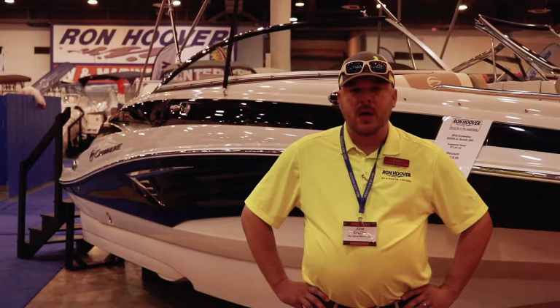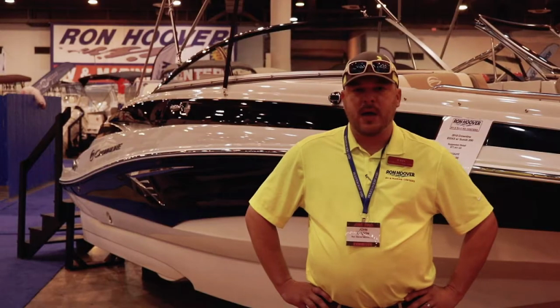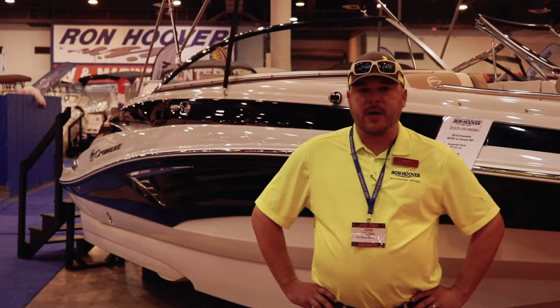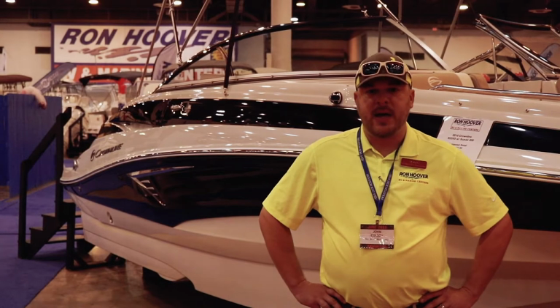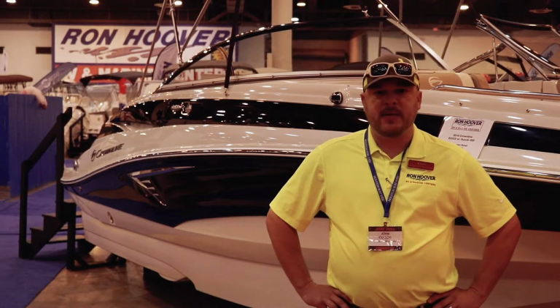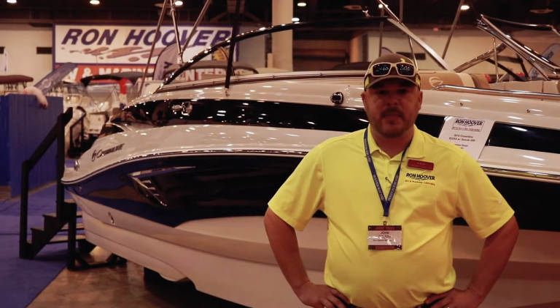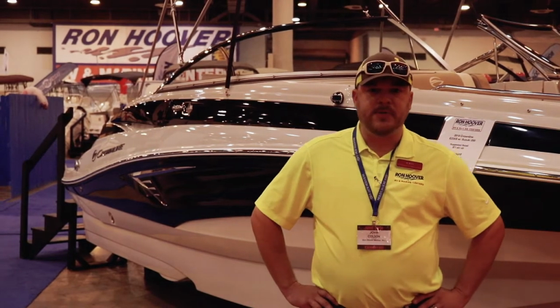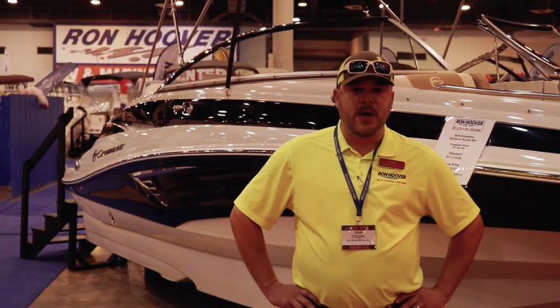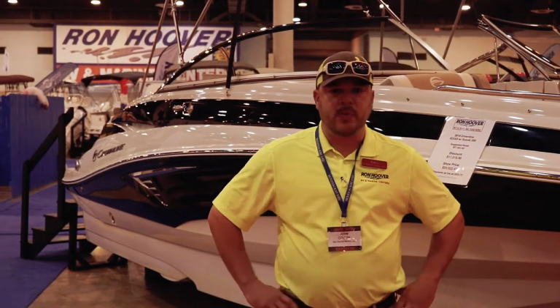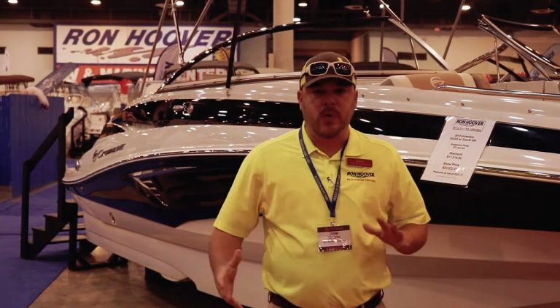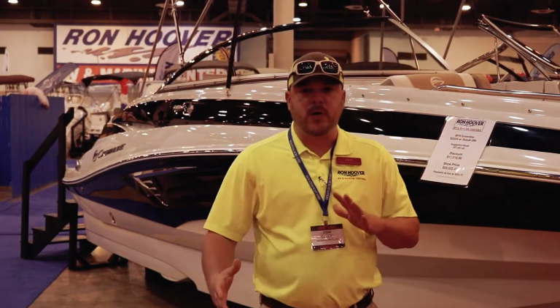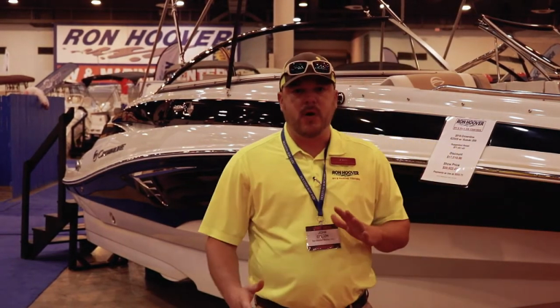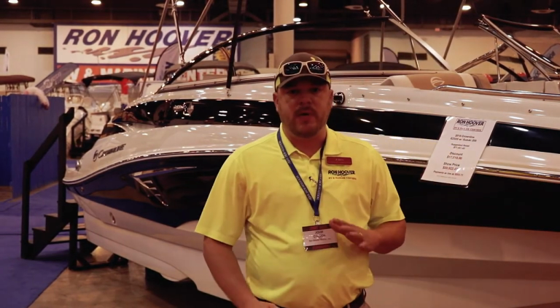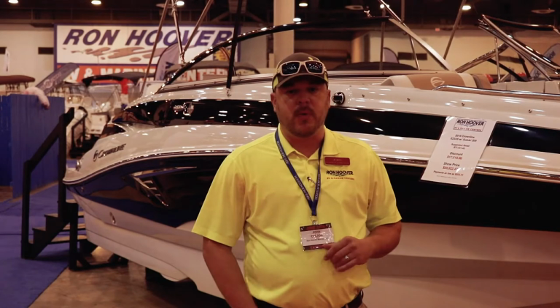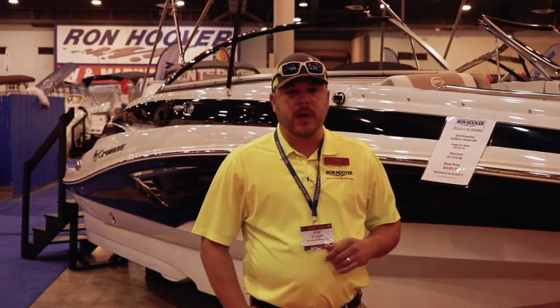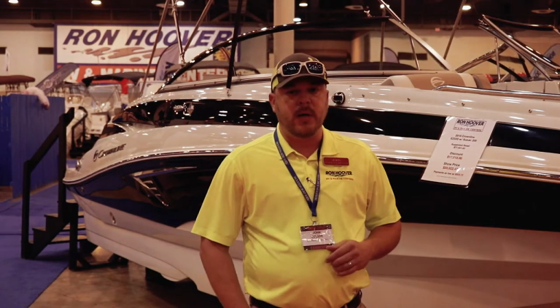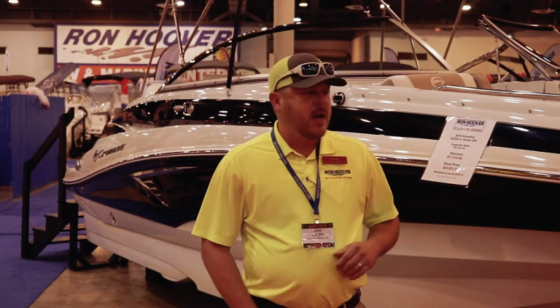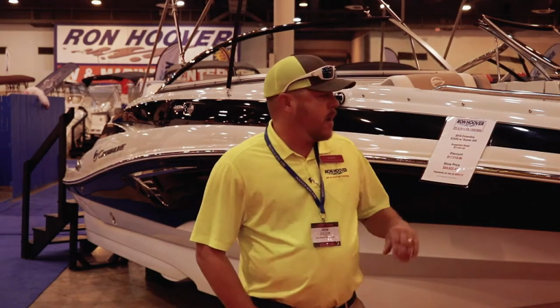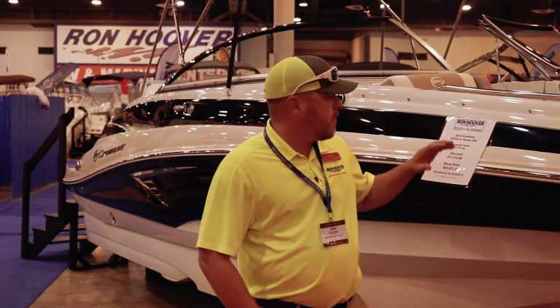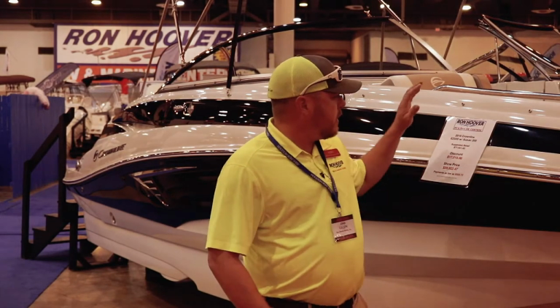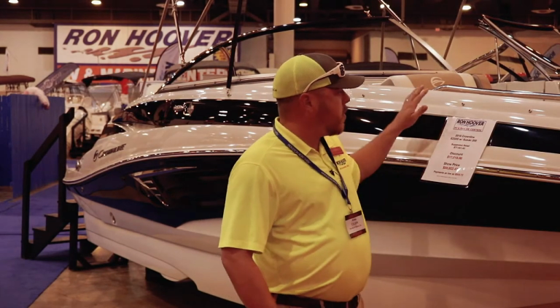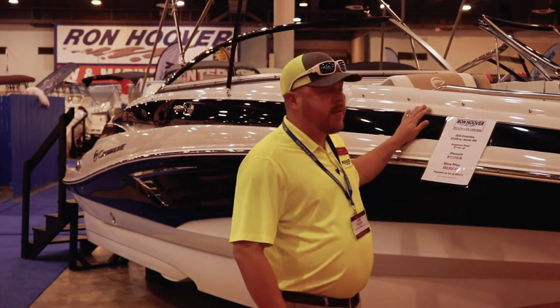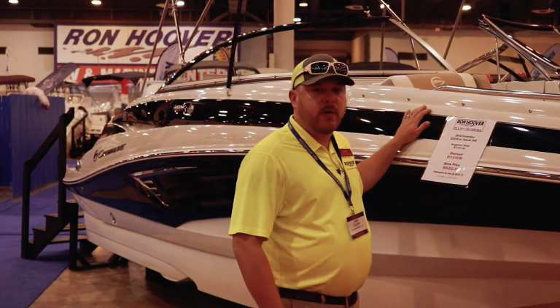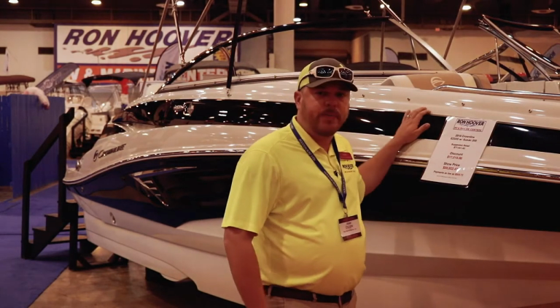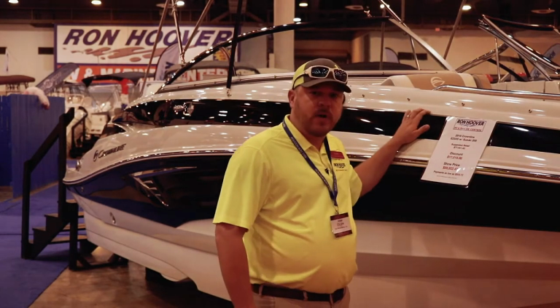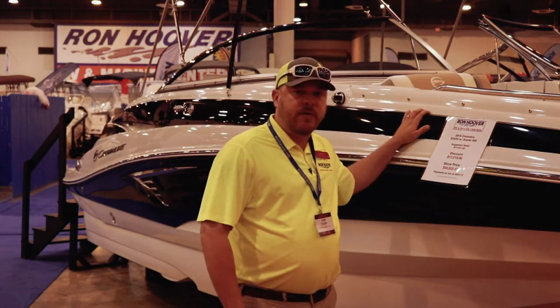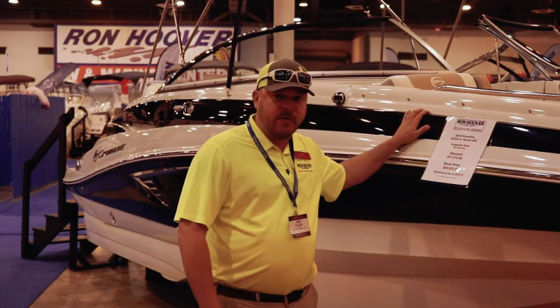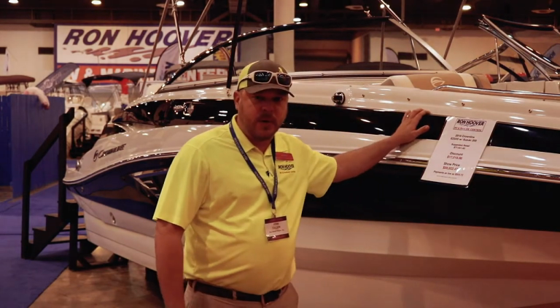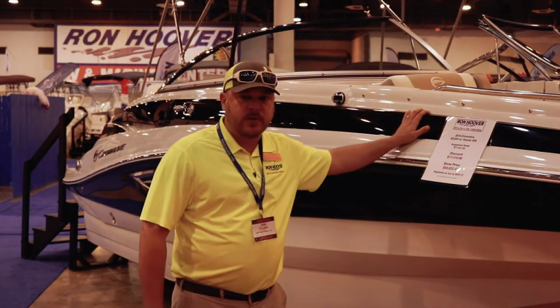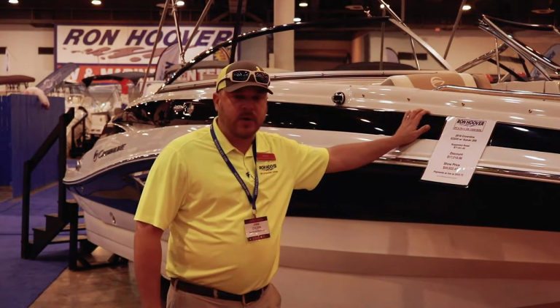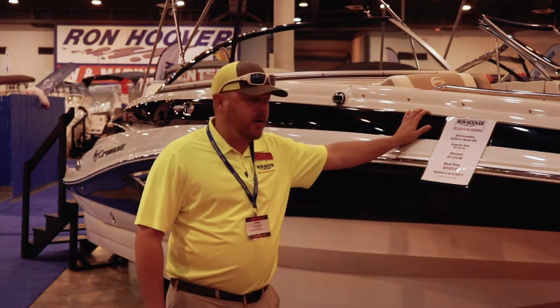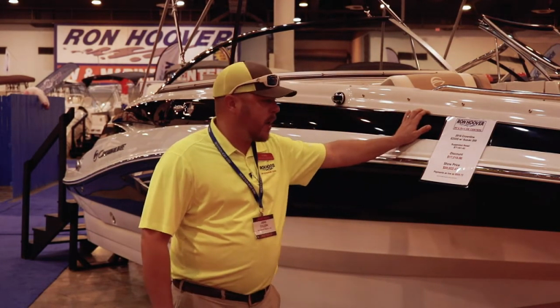Hey guys, my name is John. I'm with Ron Hooper RV & Marine. I'm going to be going over one of our favorite boats, the Crown Line.